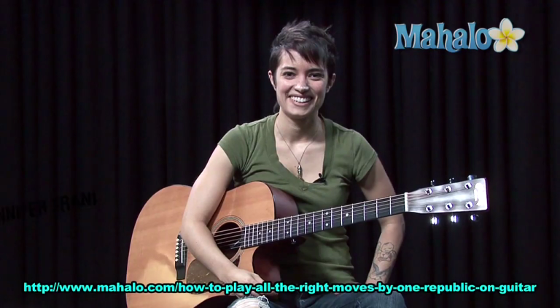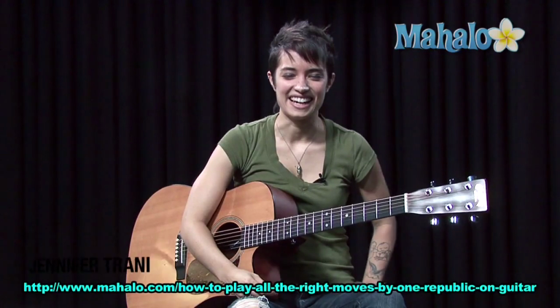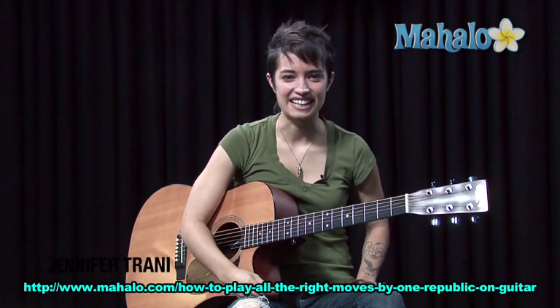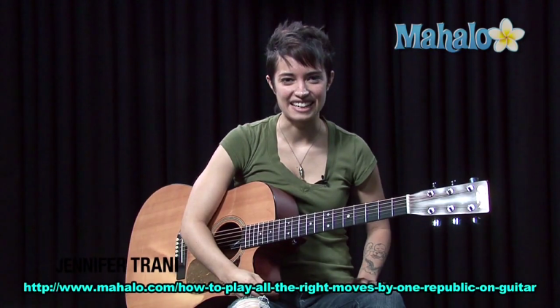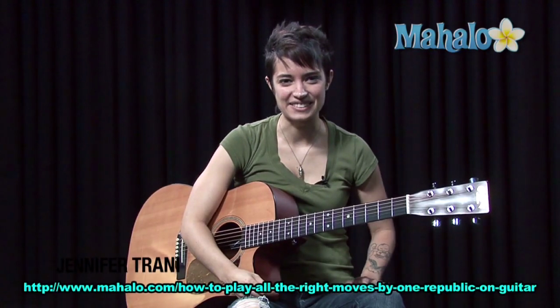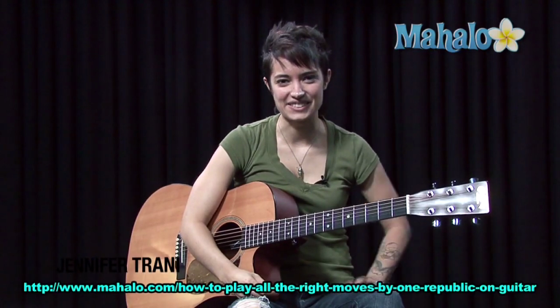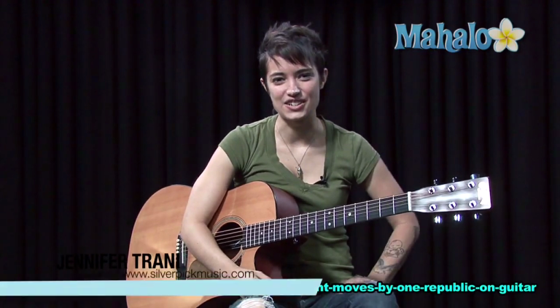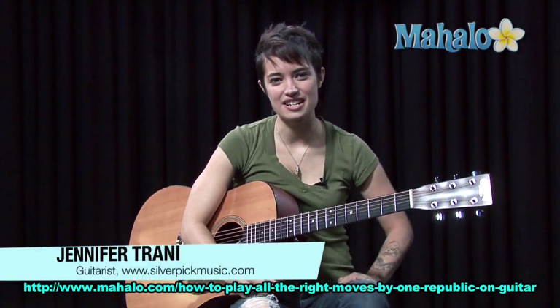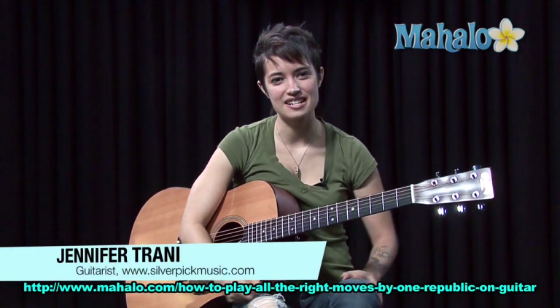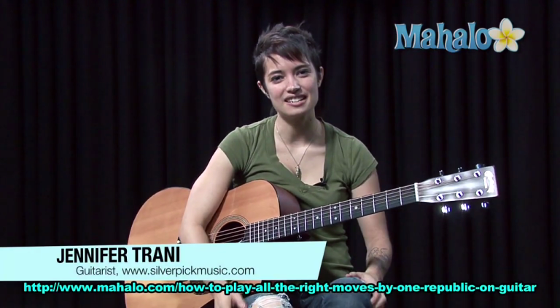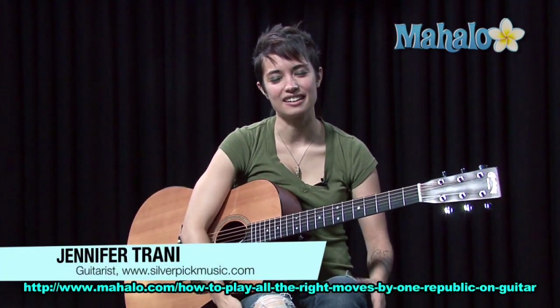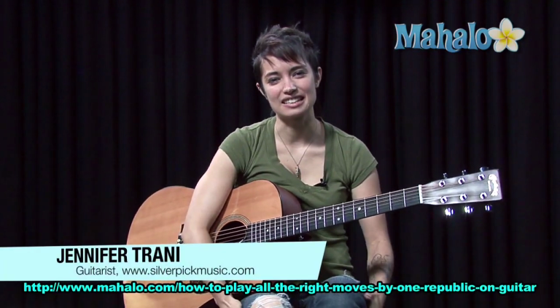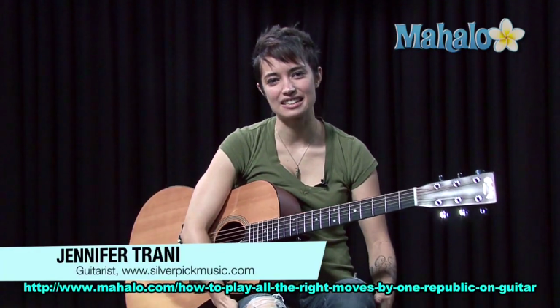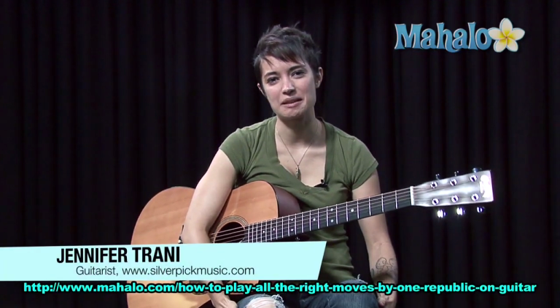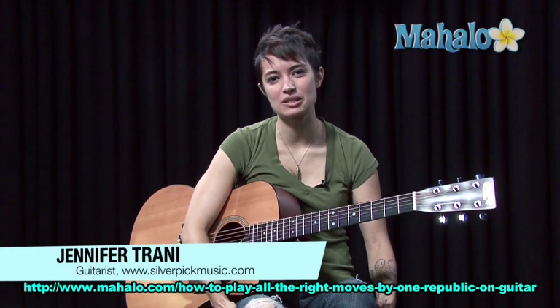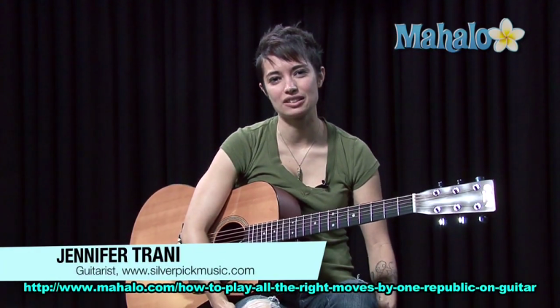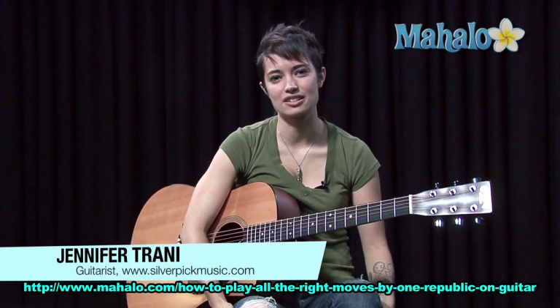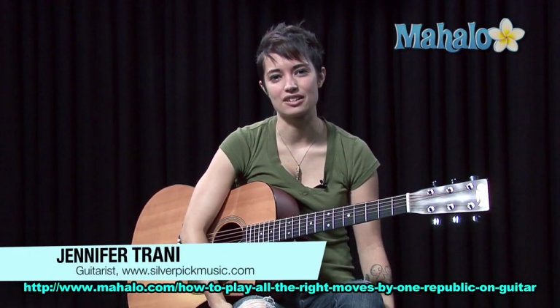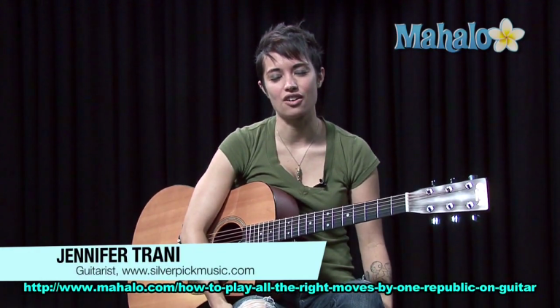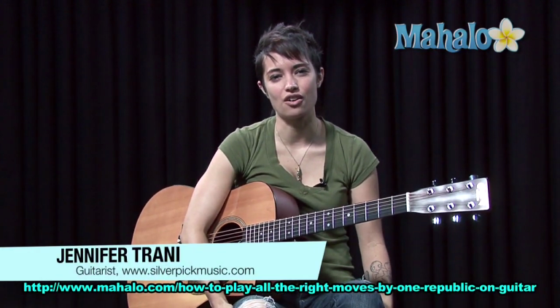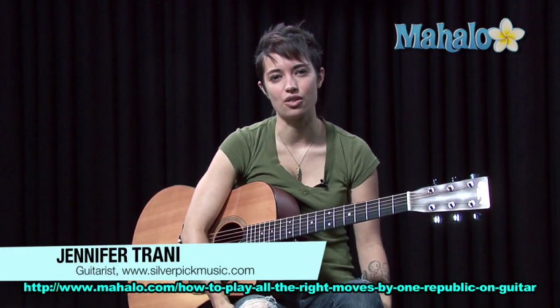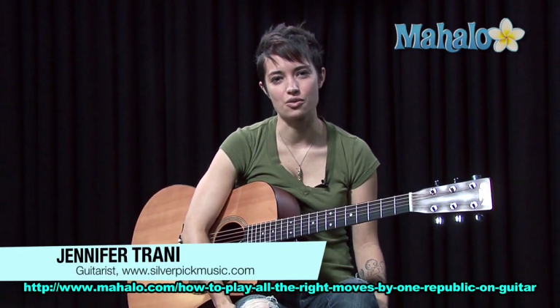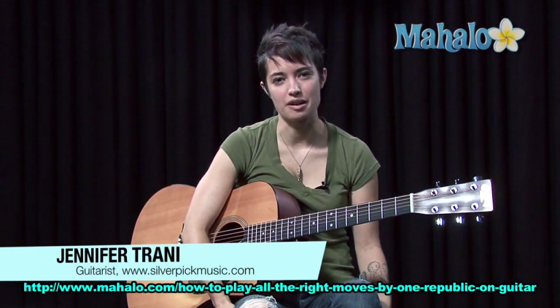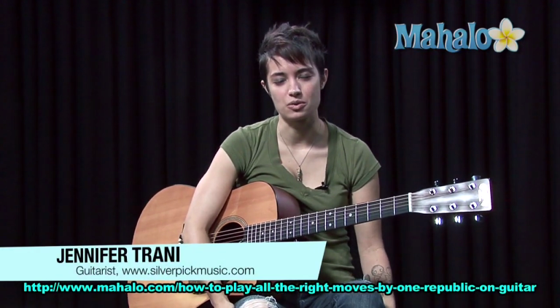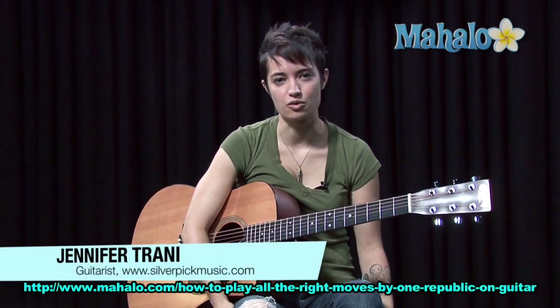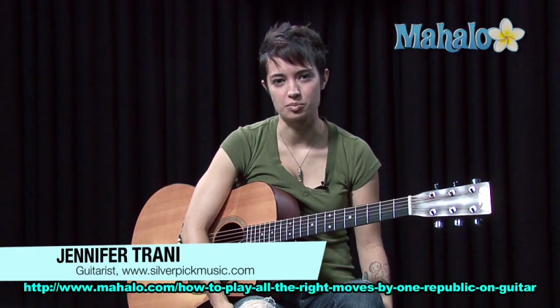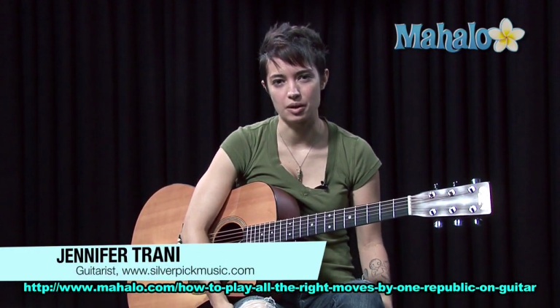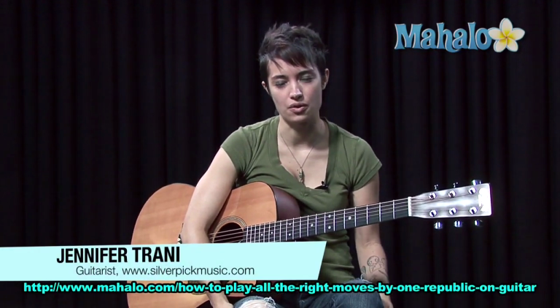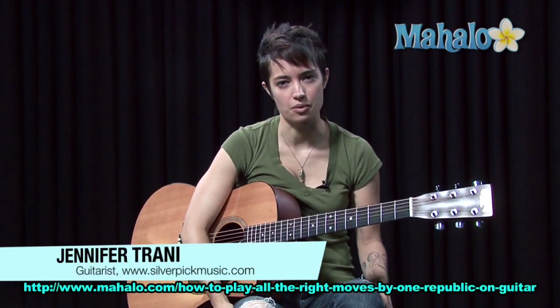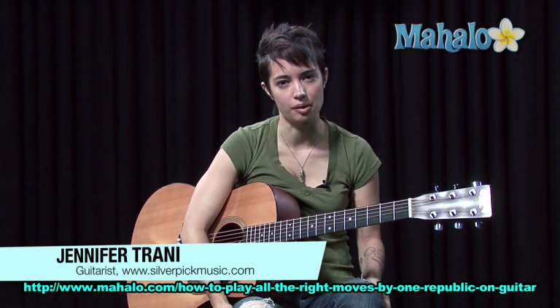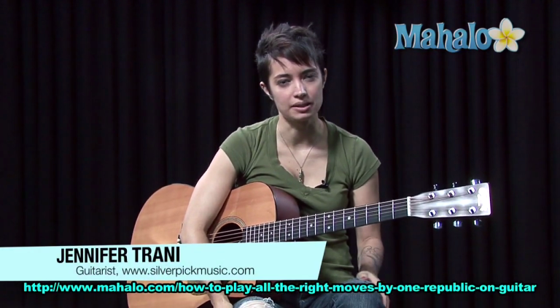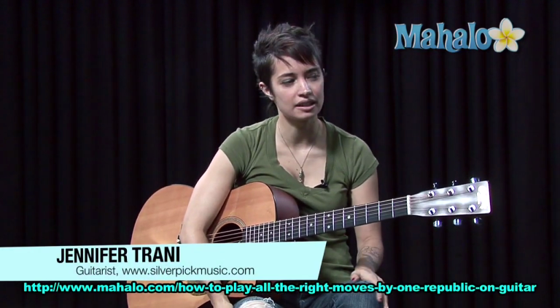Hey guys, what's going on? It is time to learn All the Right Moves by OneRepublic.